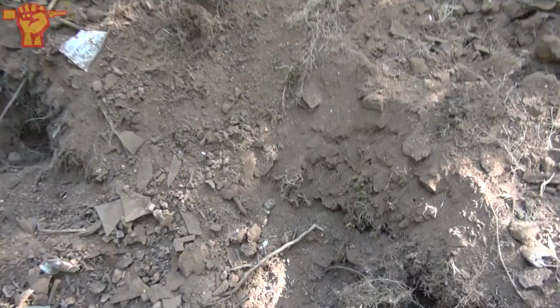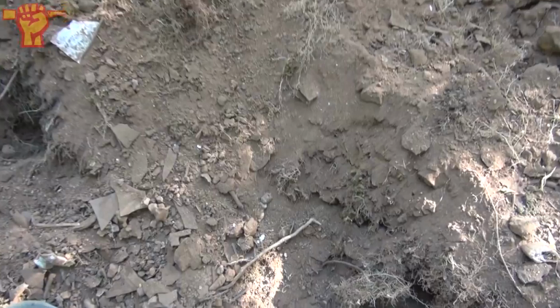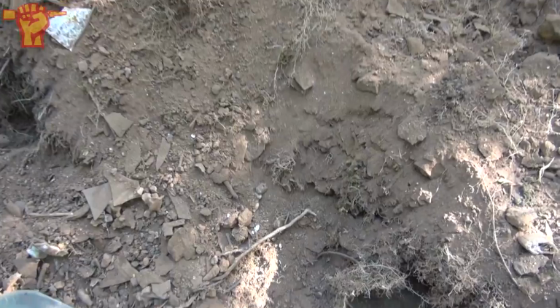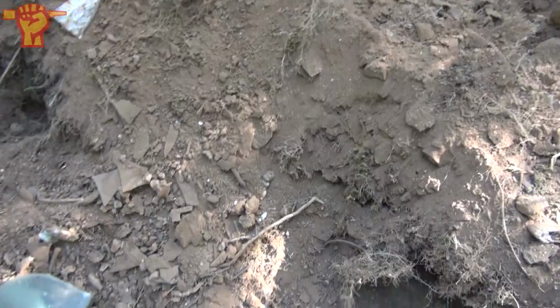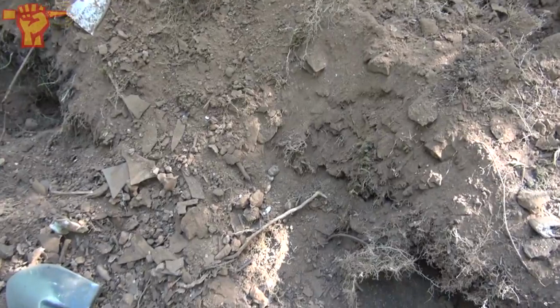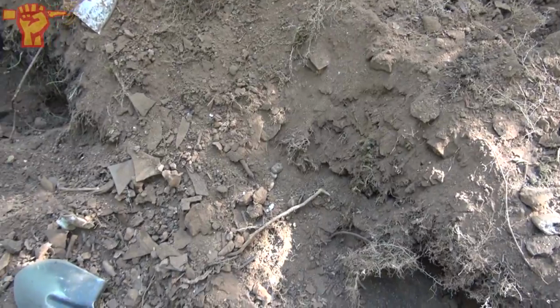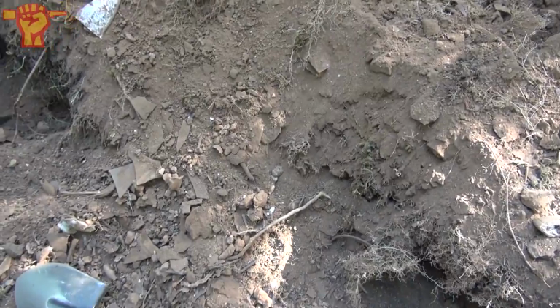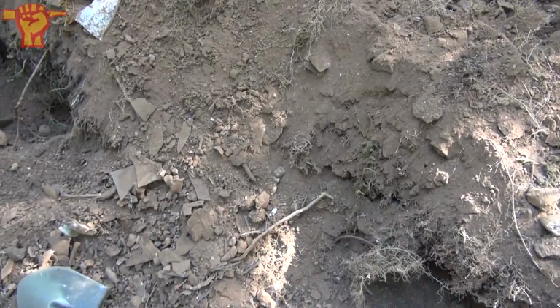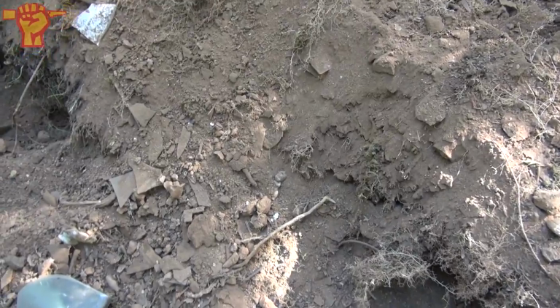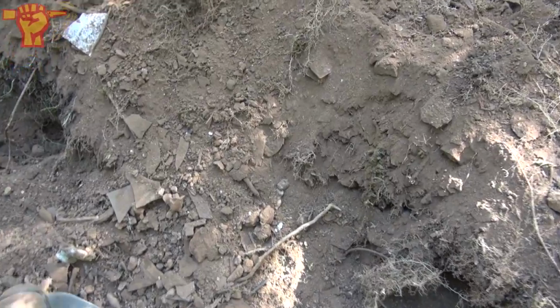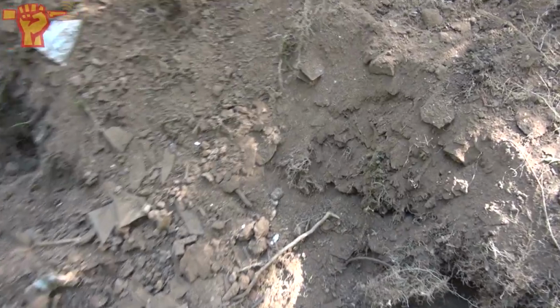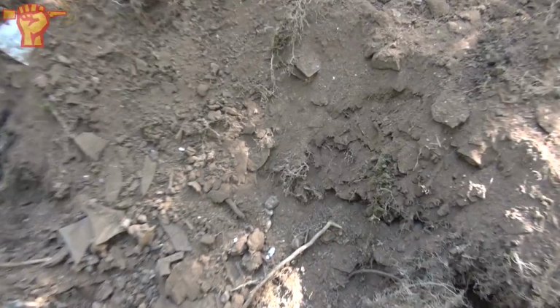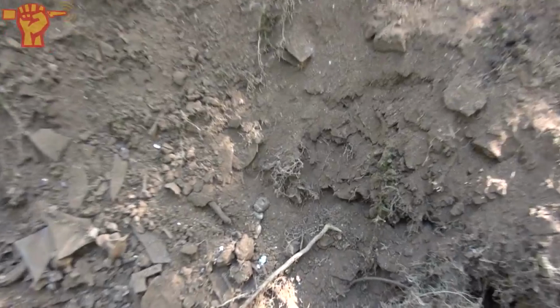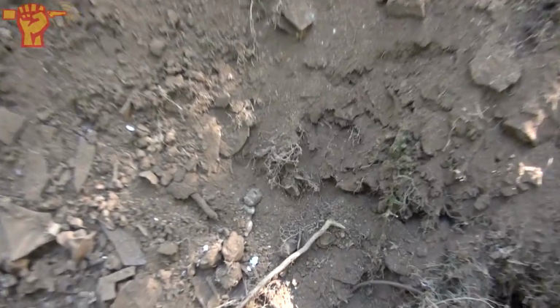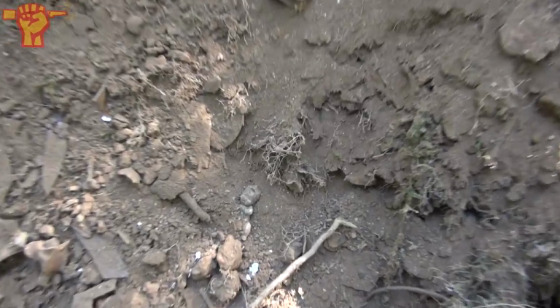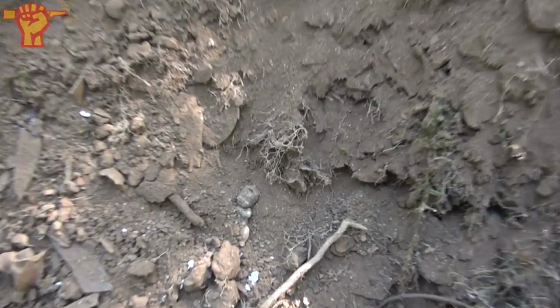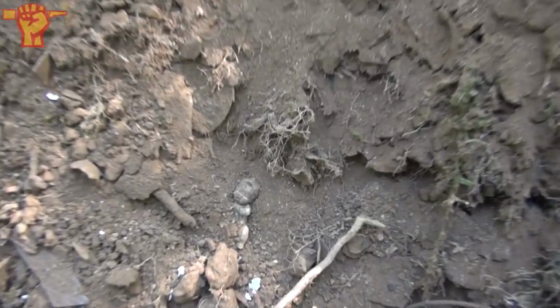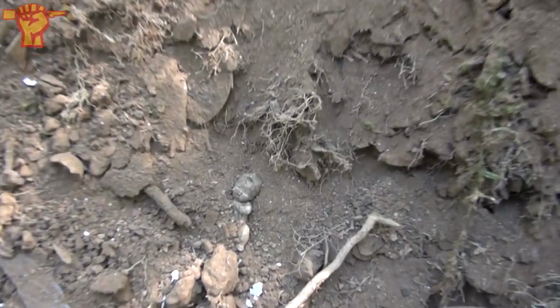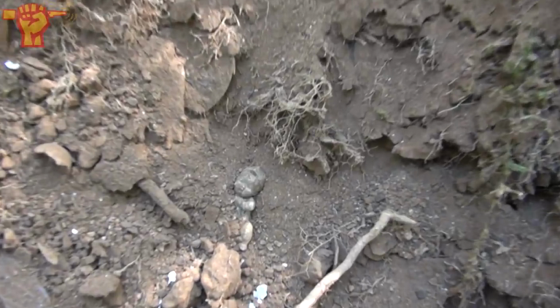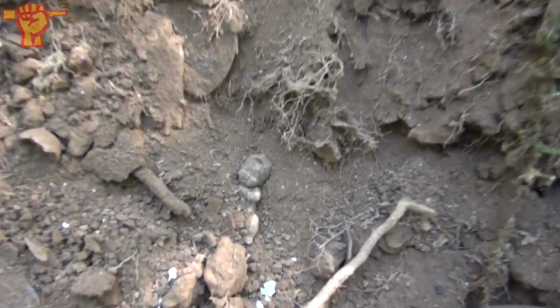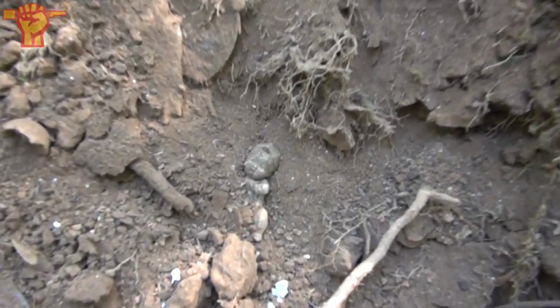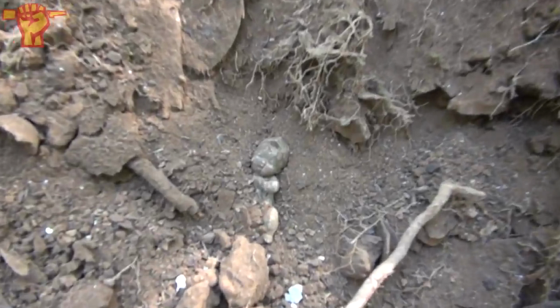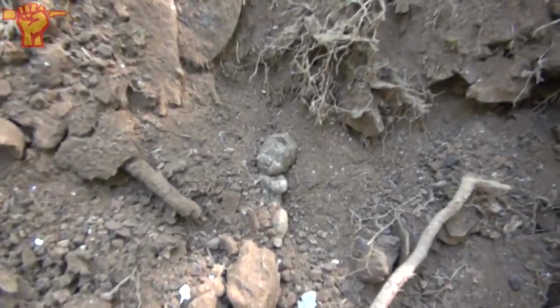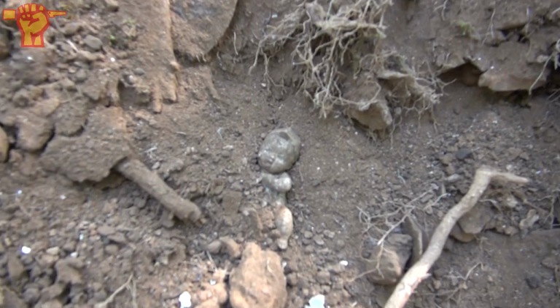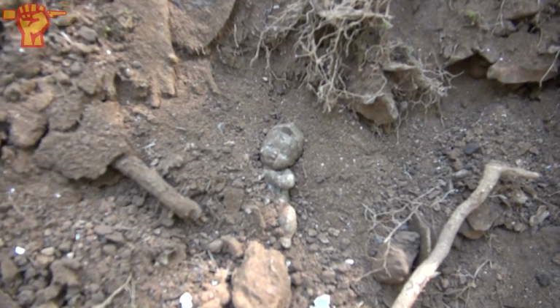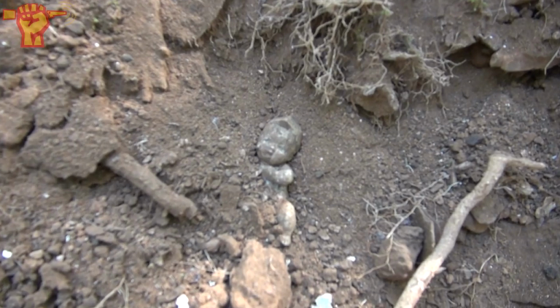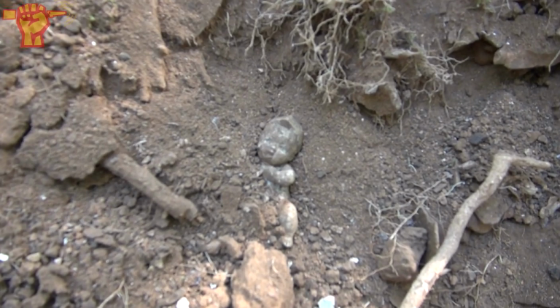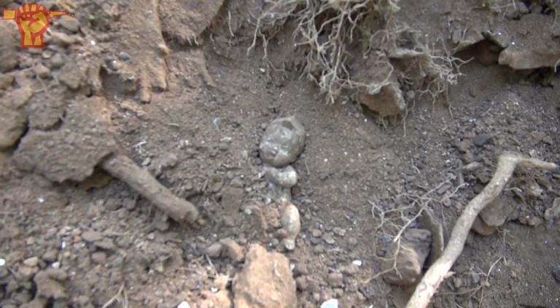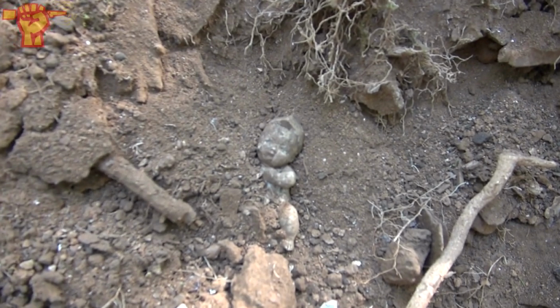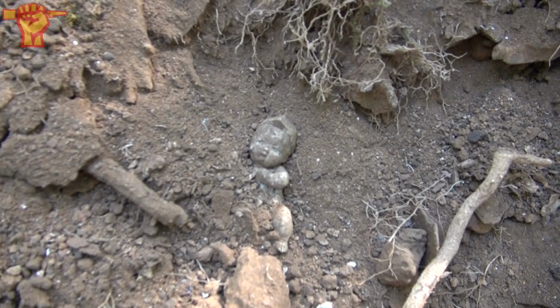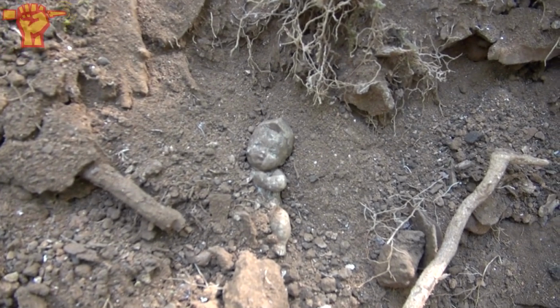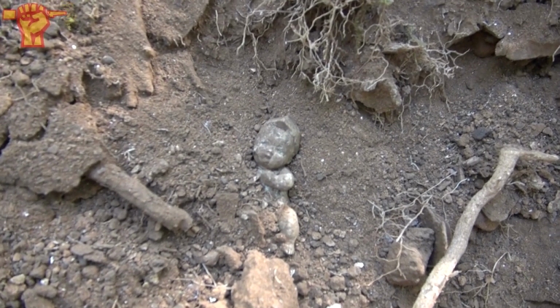There really isn't a single moment you can let your guard down here. Look at that, a little fella.